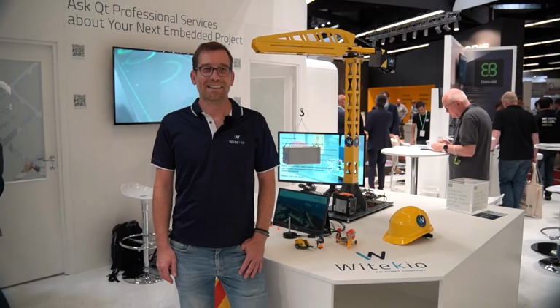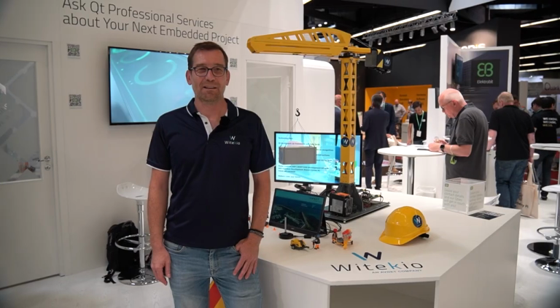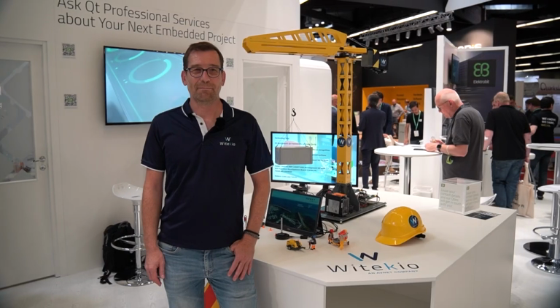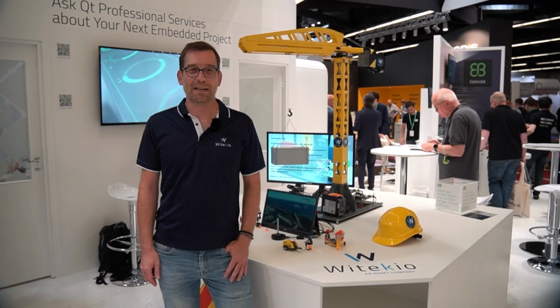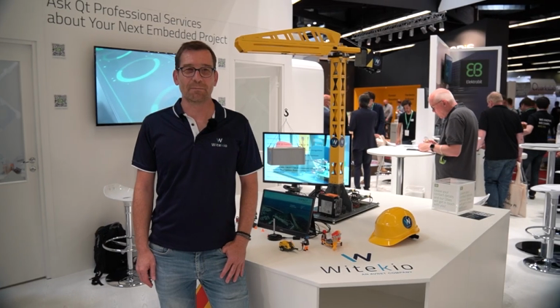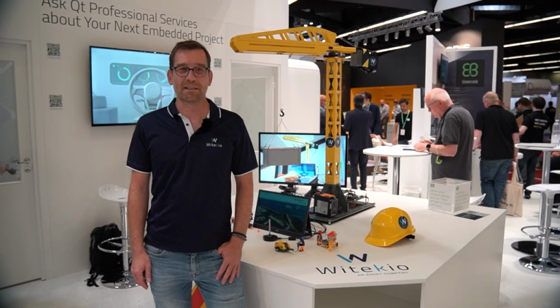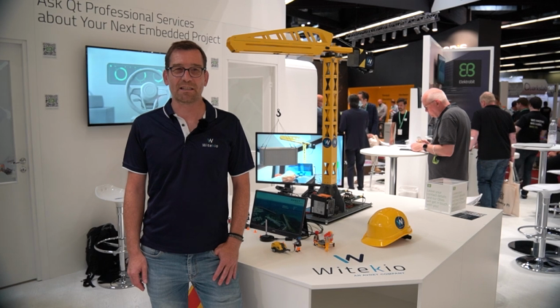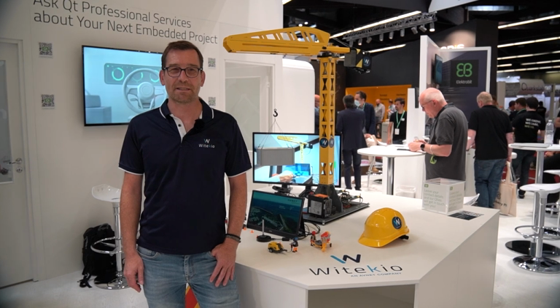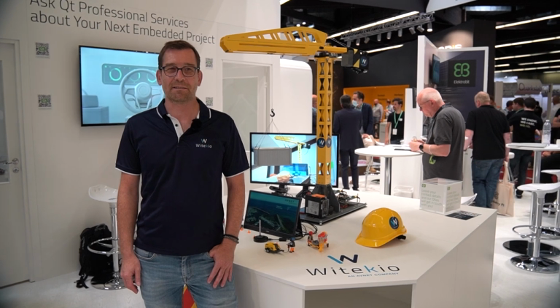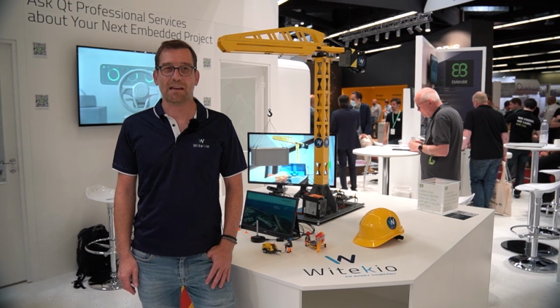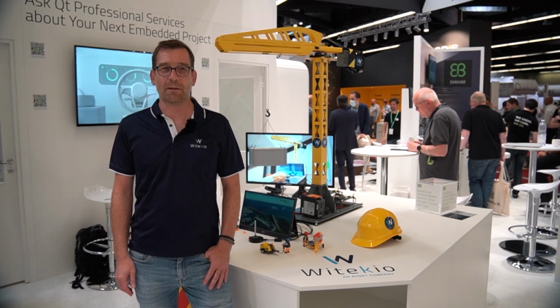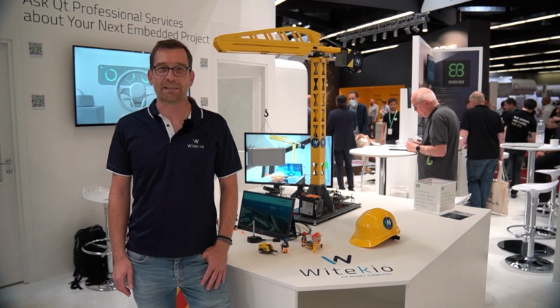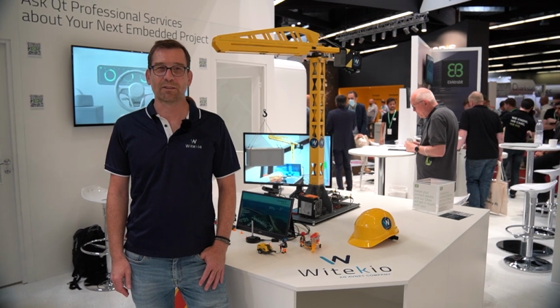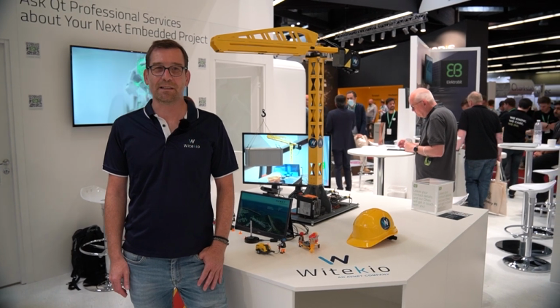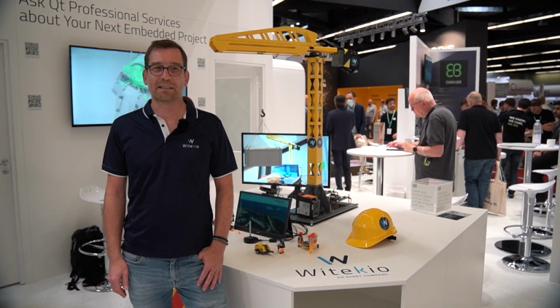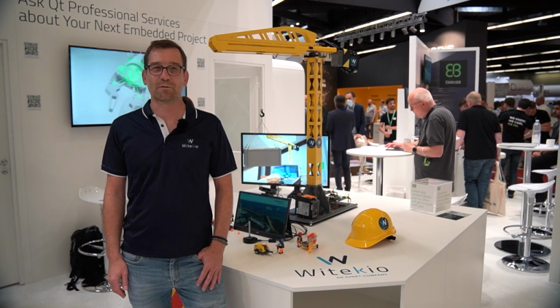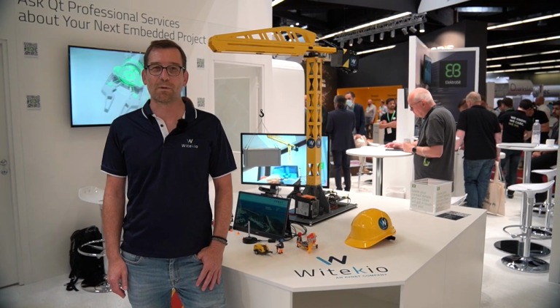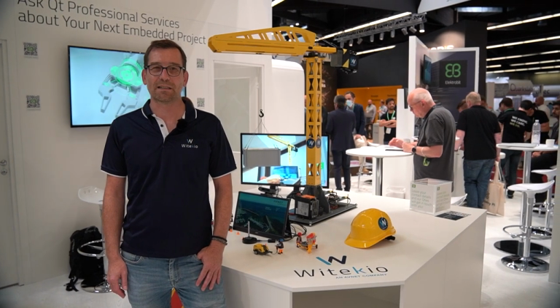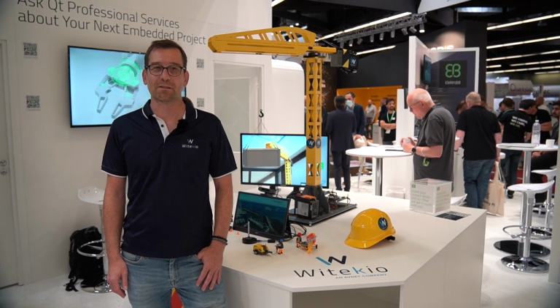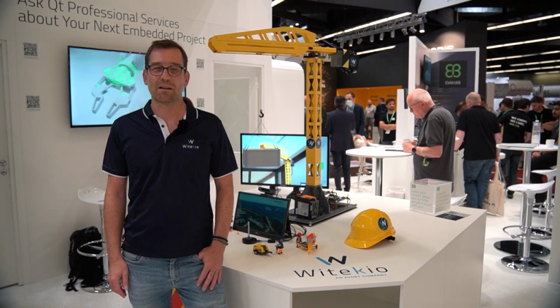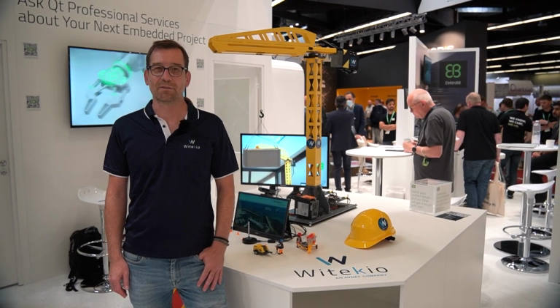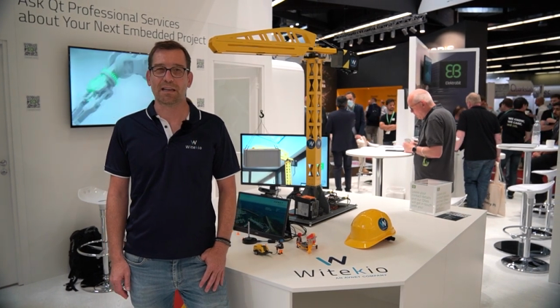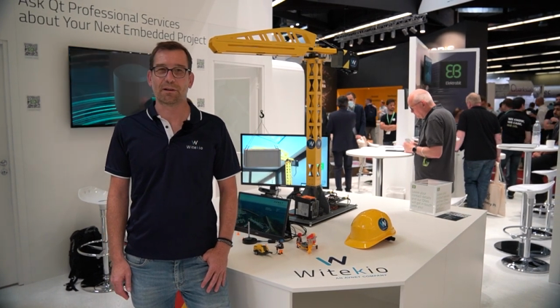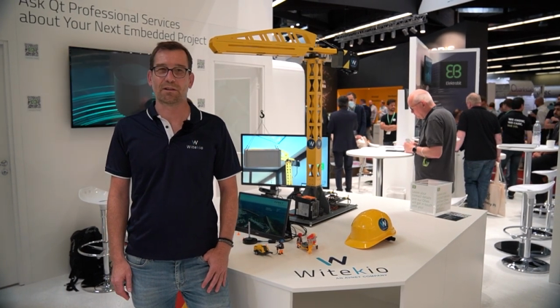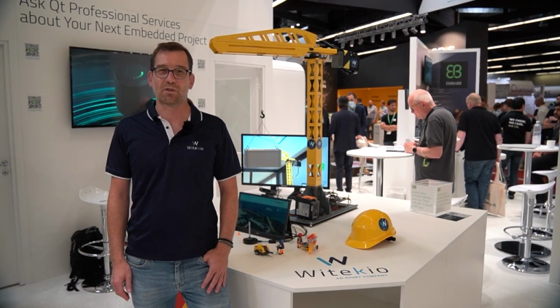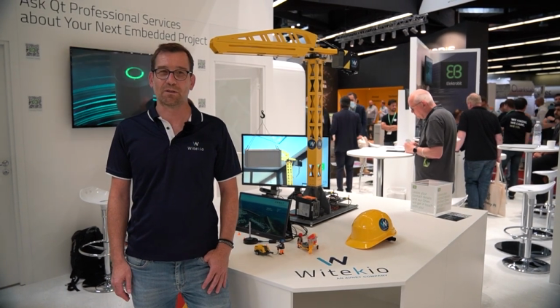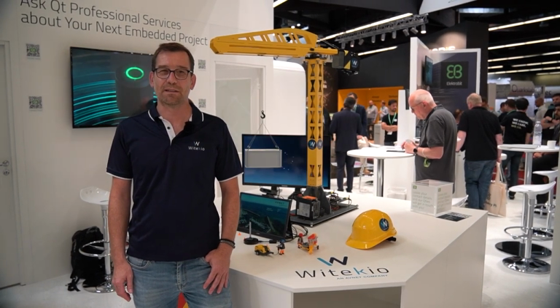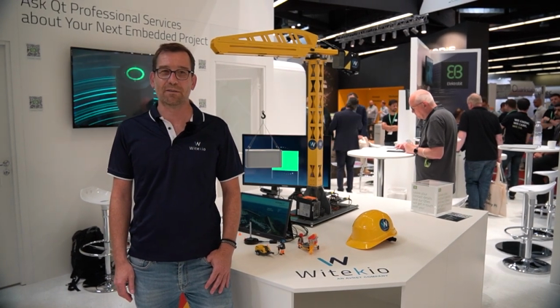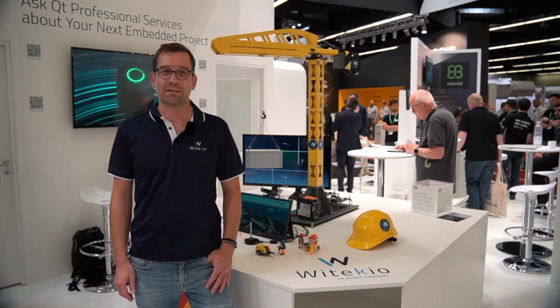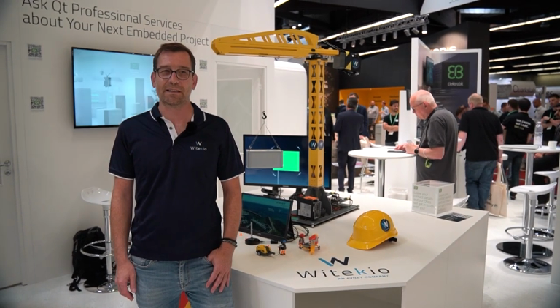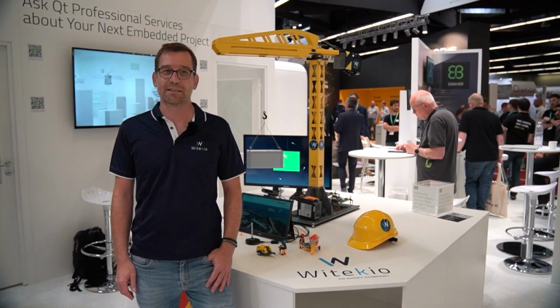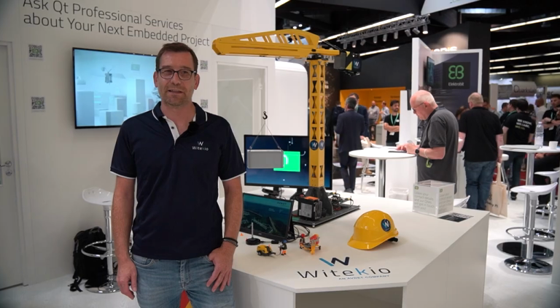Hello, my name is Nicolas Besson. I'm an IoT architect for Witekio, and today we are going to show you the IoT connected crane.